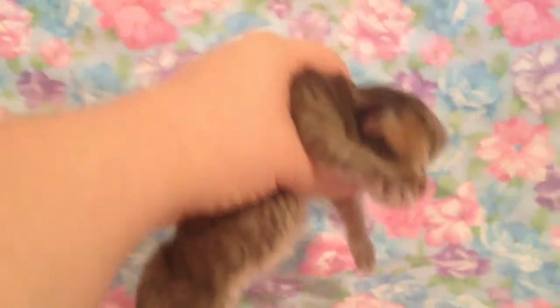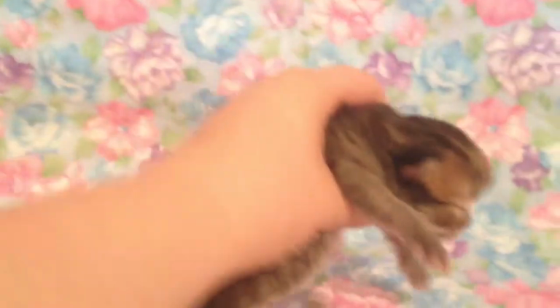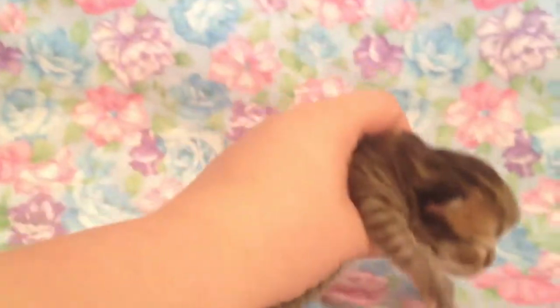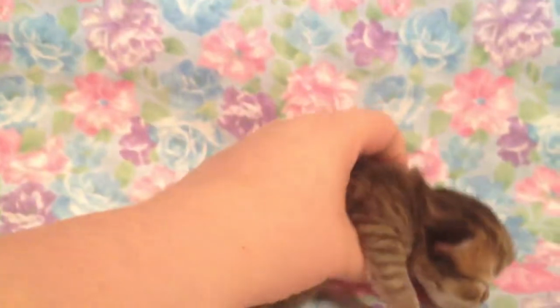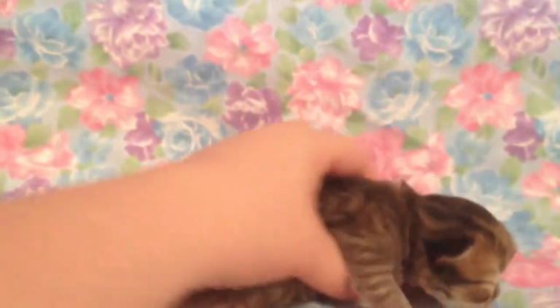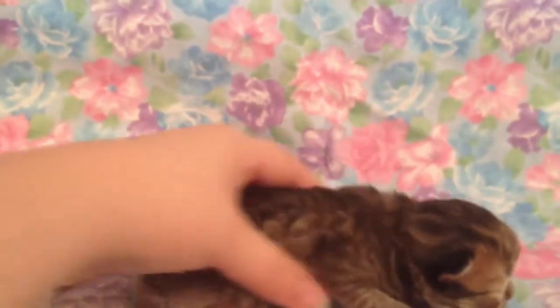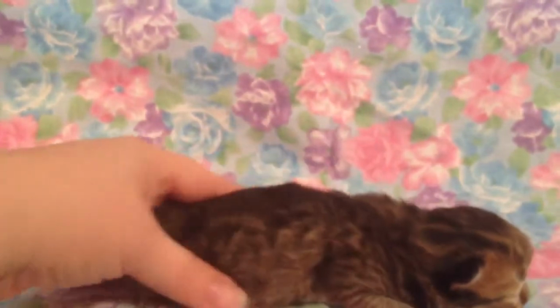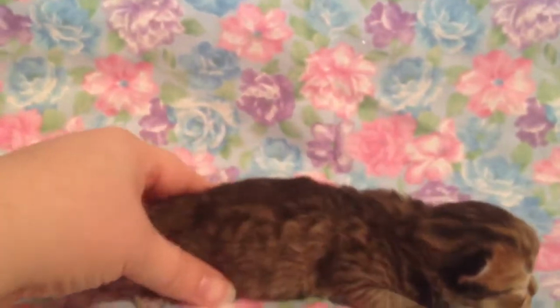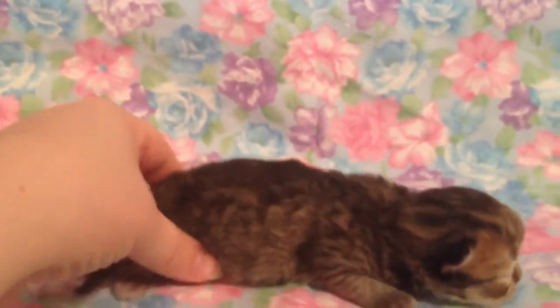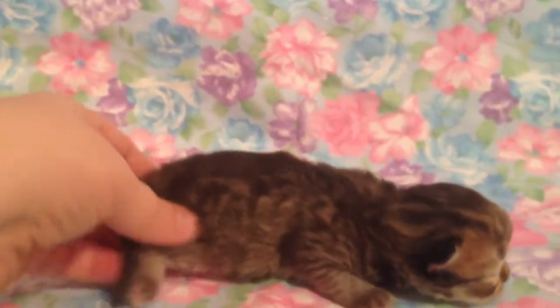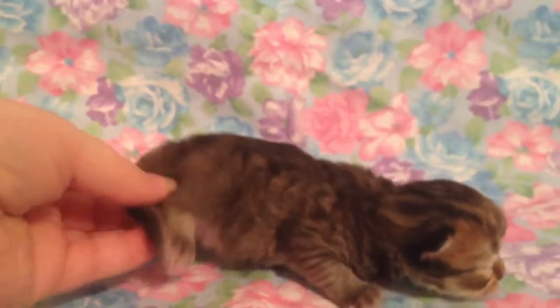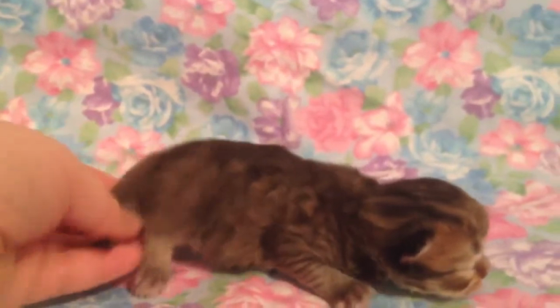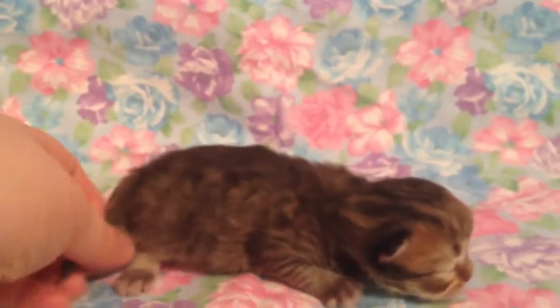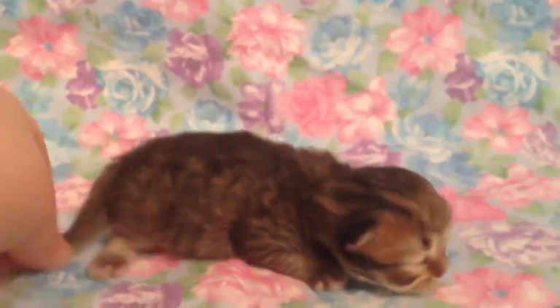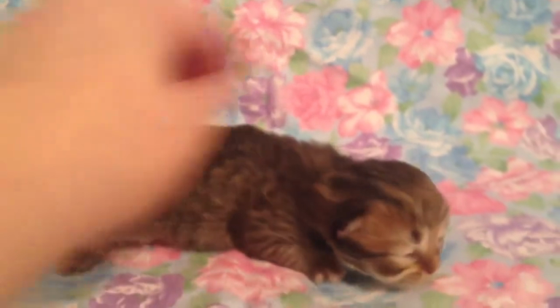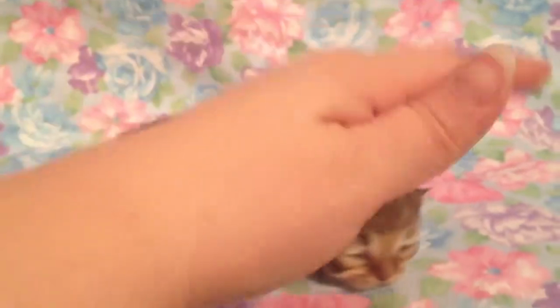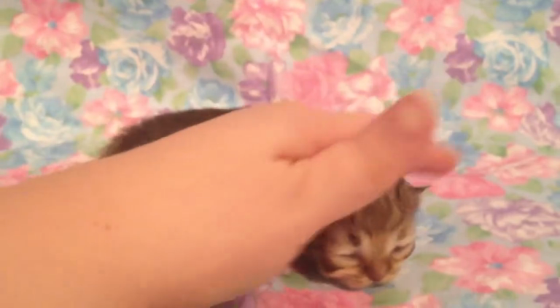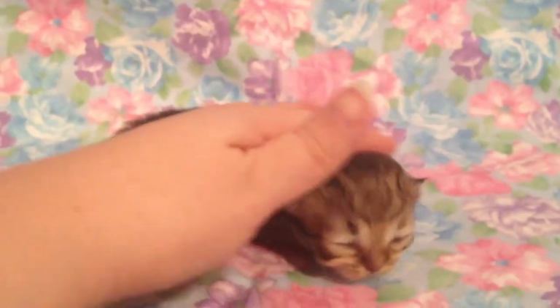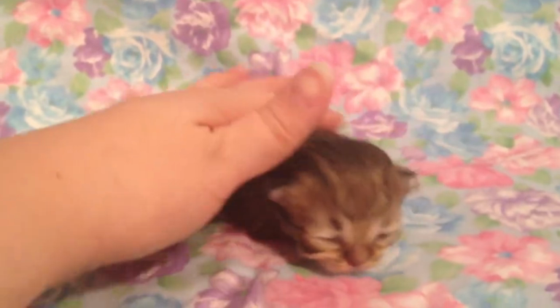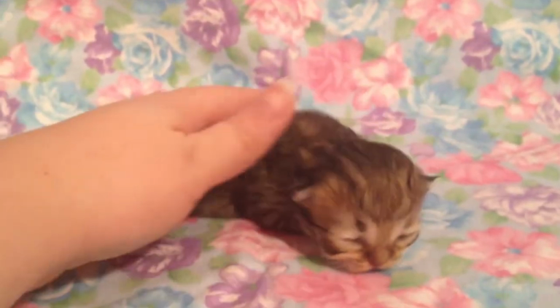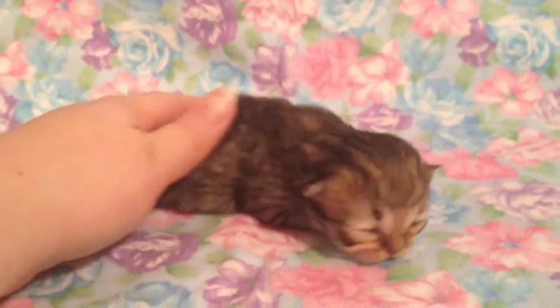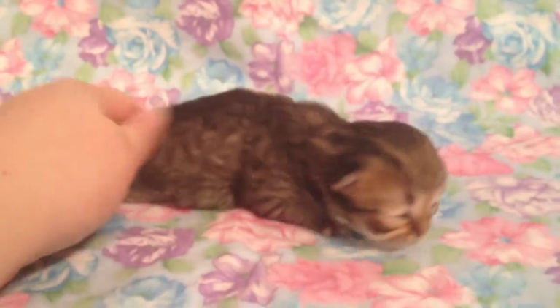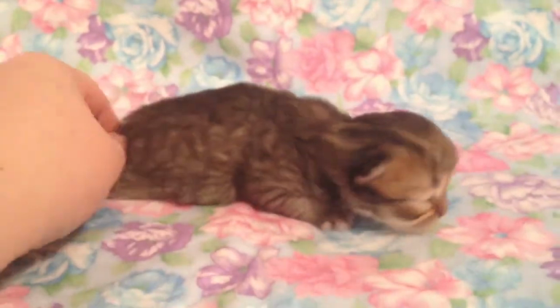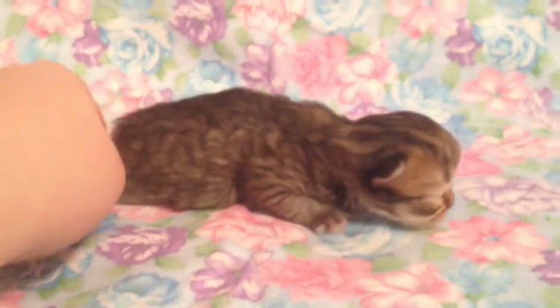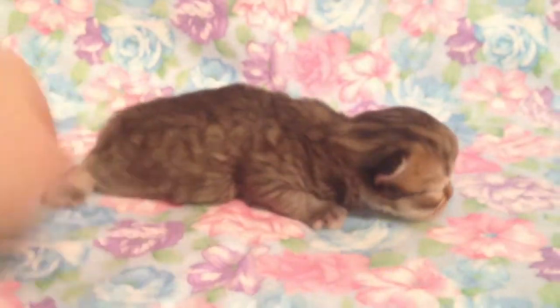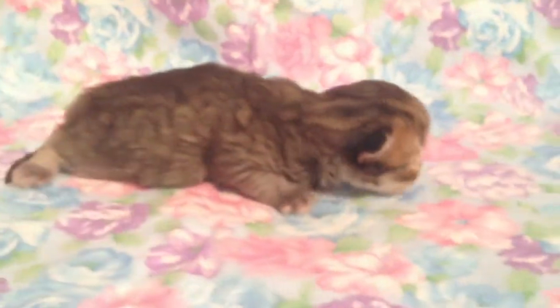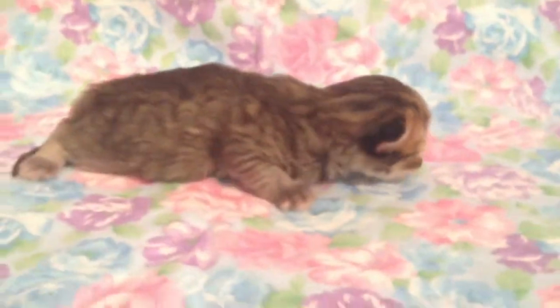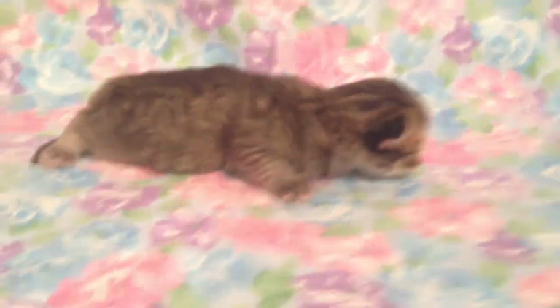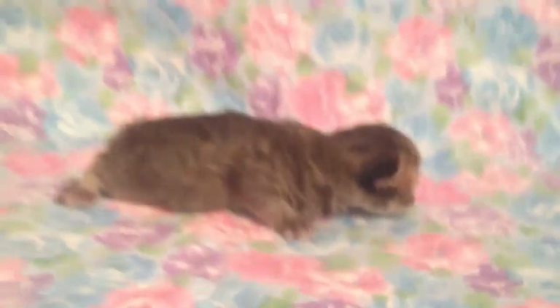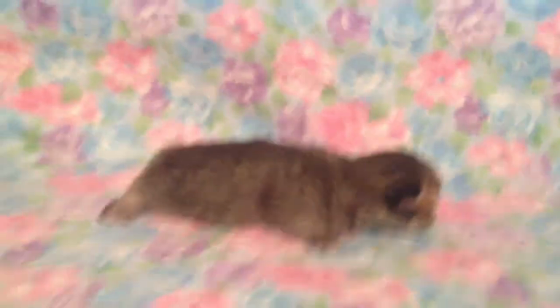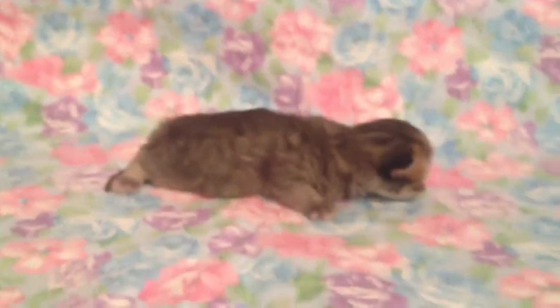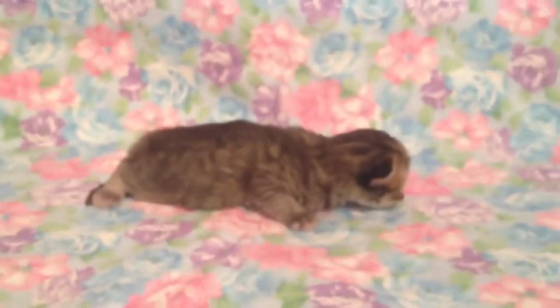Alright. Here you go, baby. I'm going back to sleep now. Alright, bye-bye.